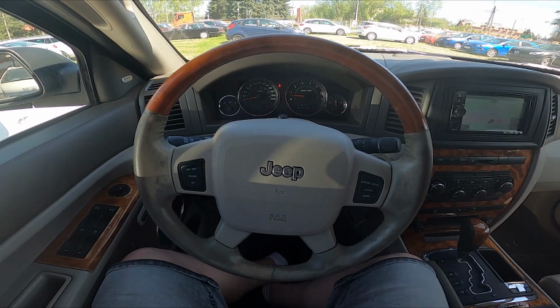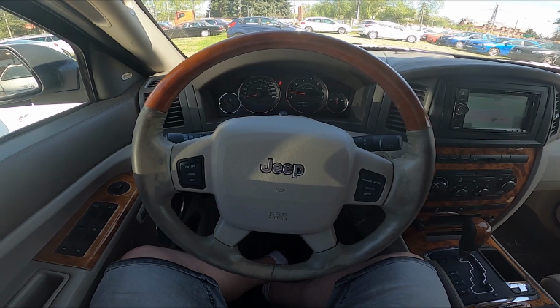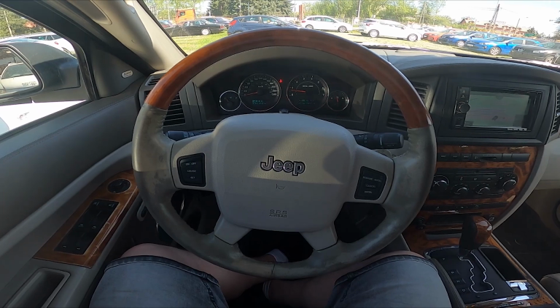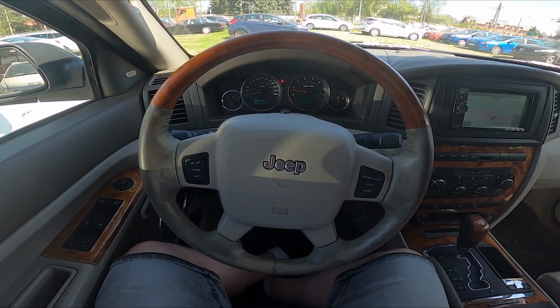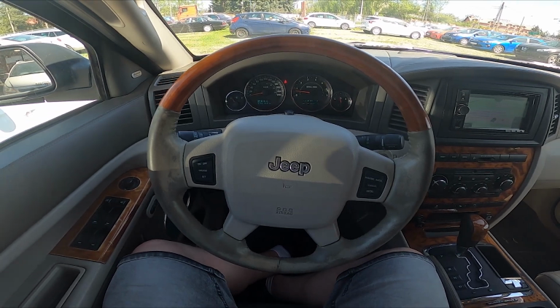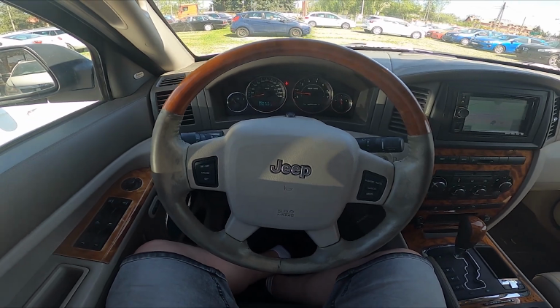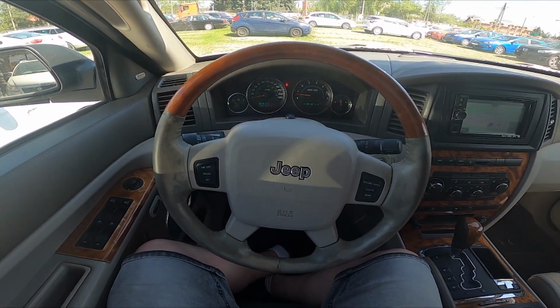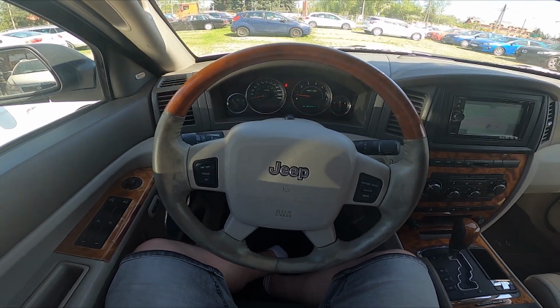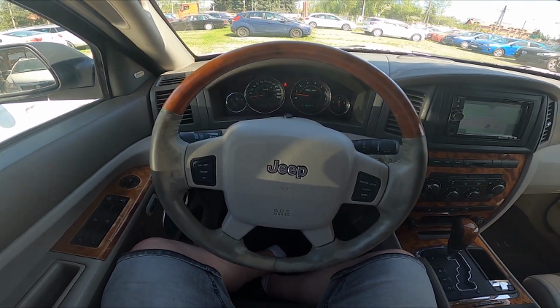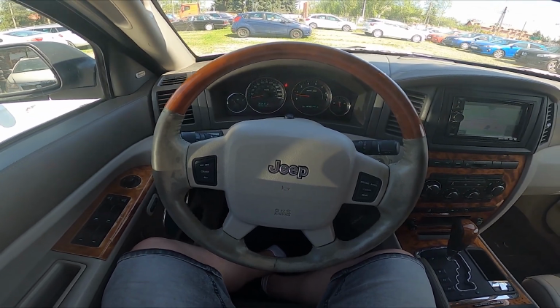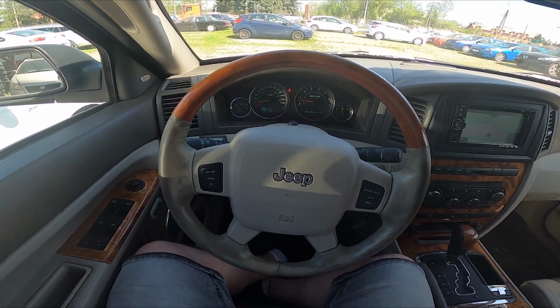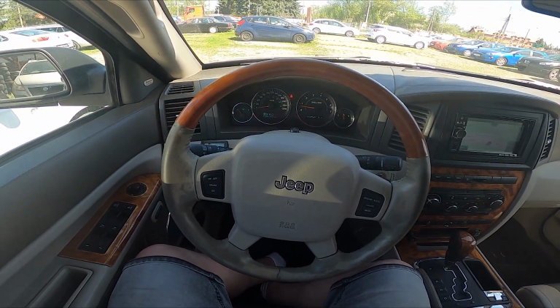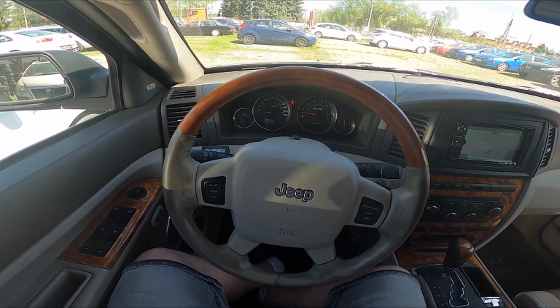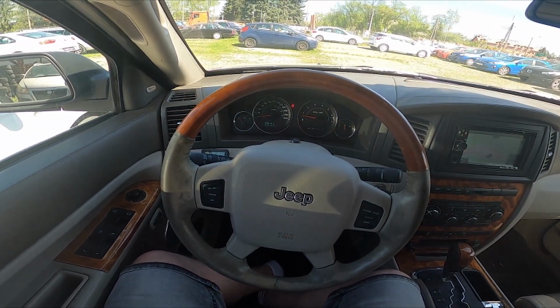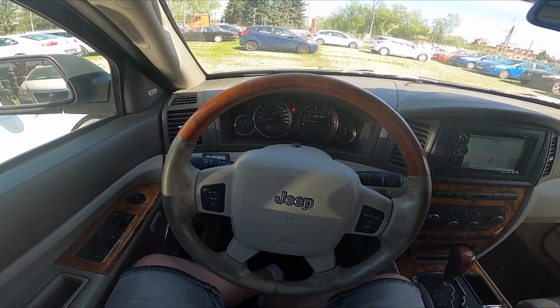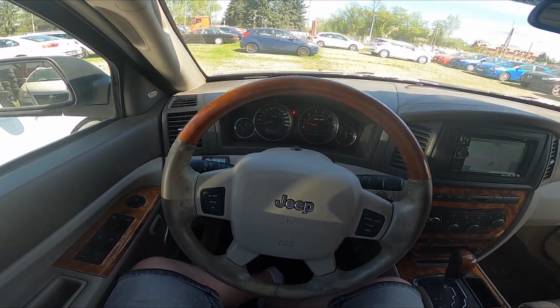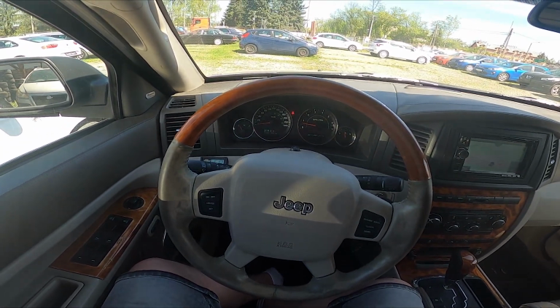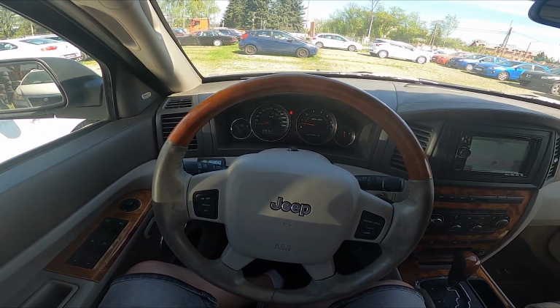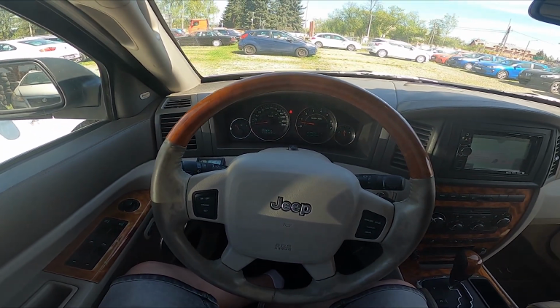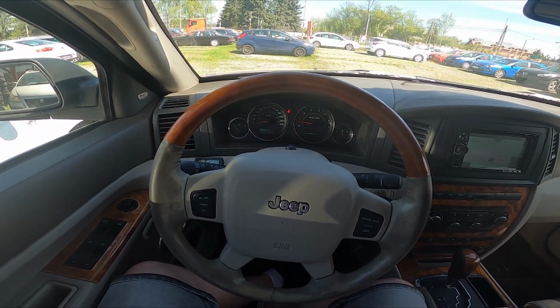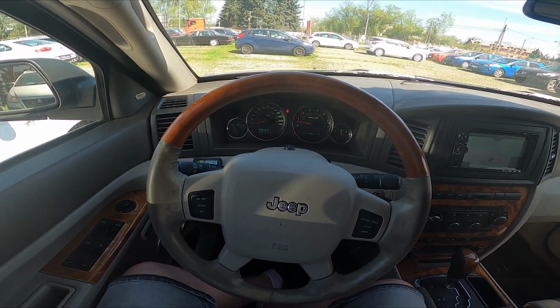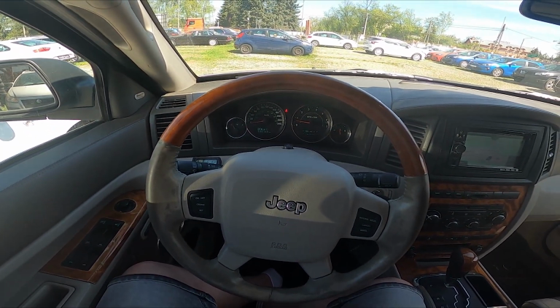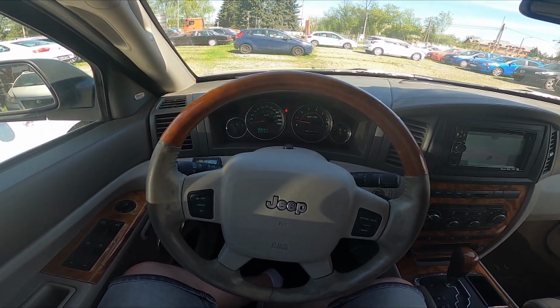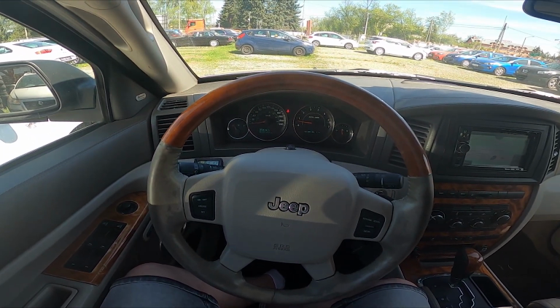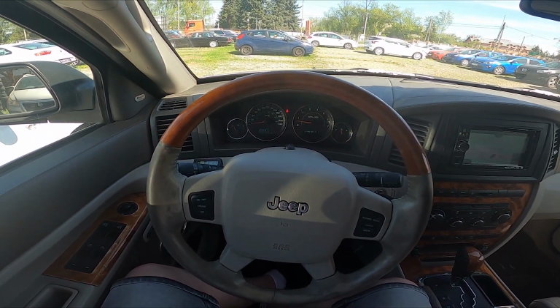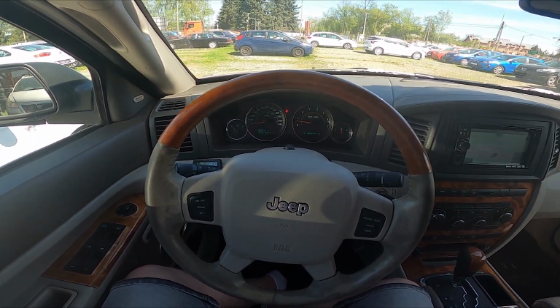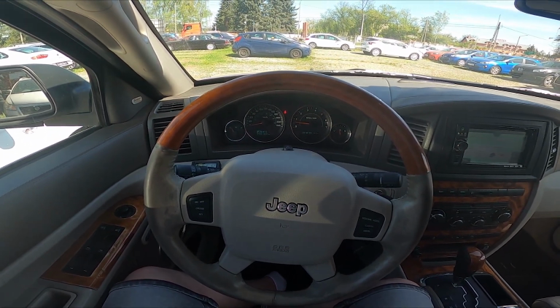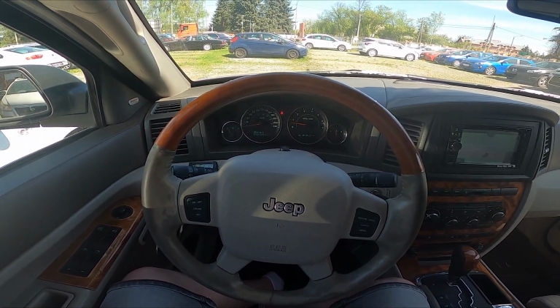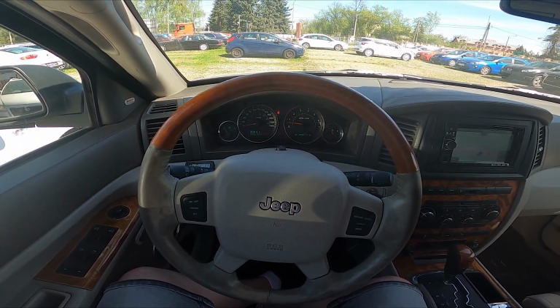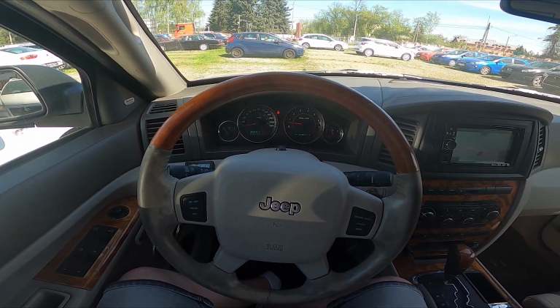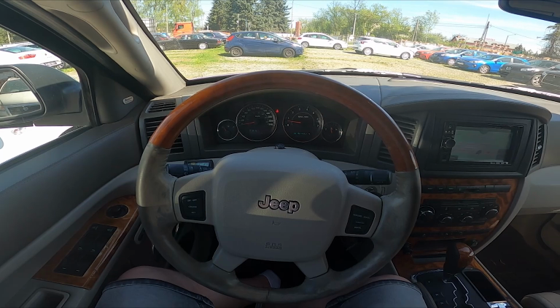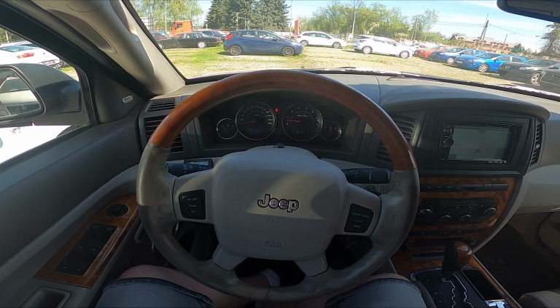Hello, today I'm in Jeep Grand Cherokee. In this video I'll show you how to change units.